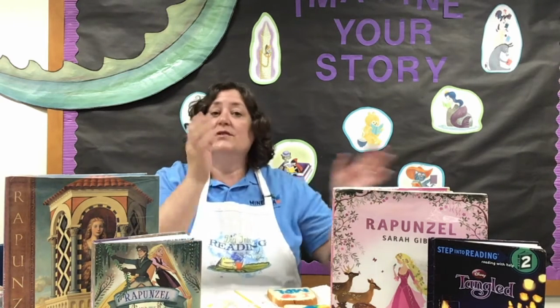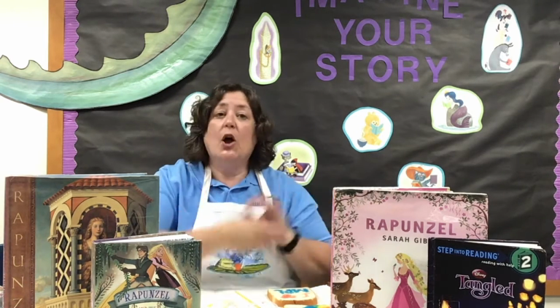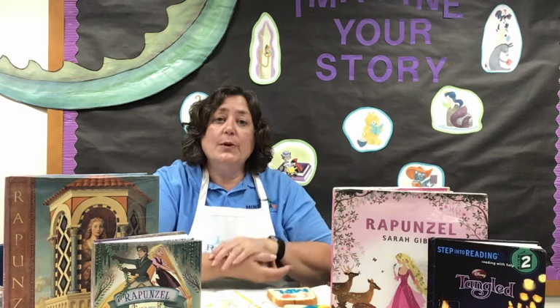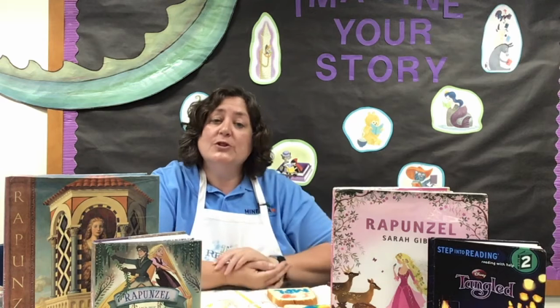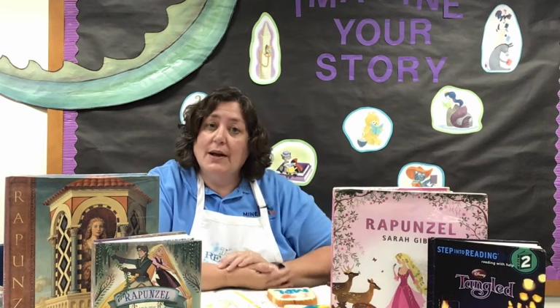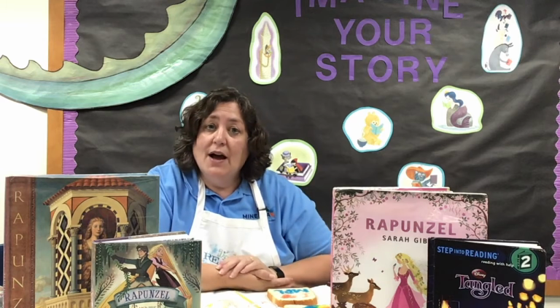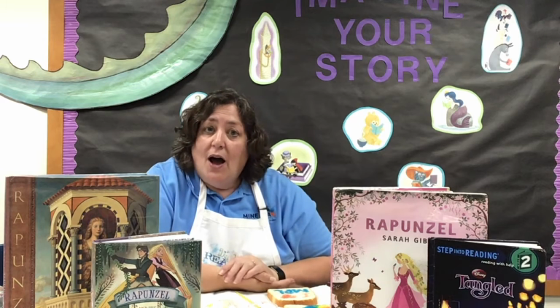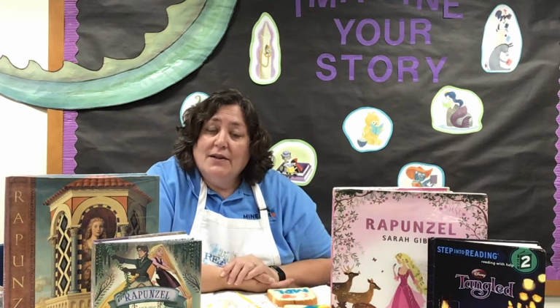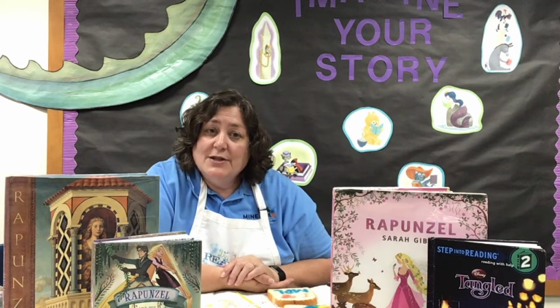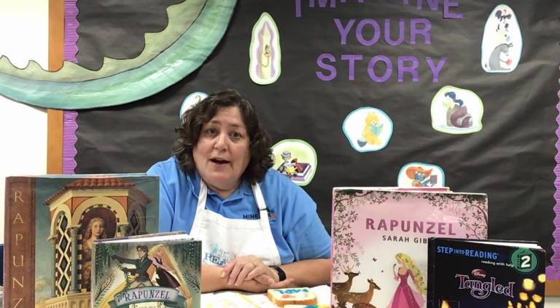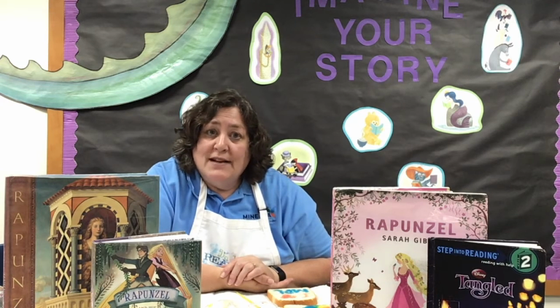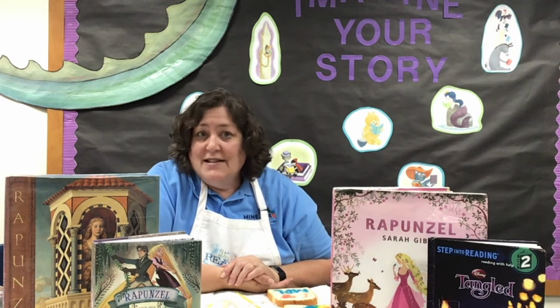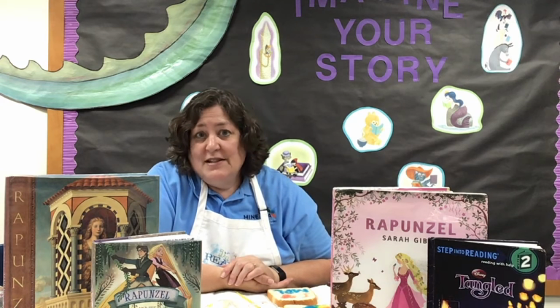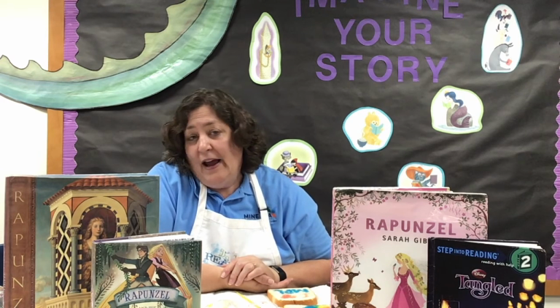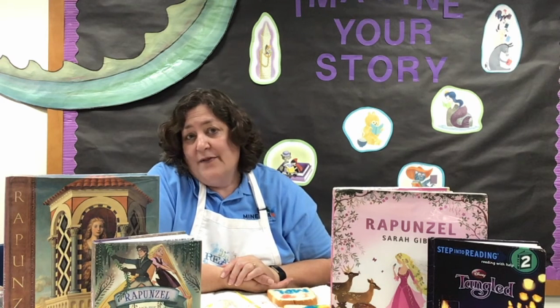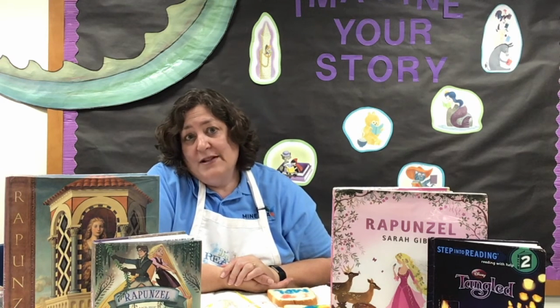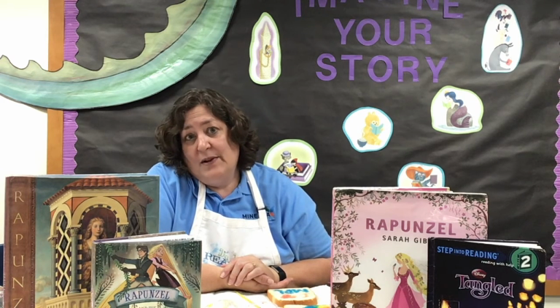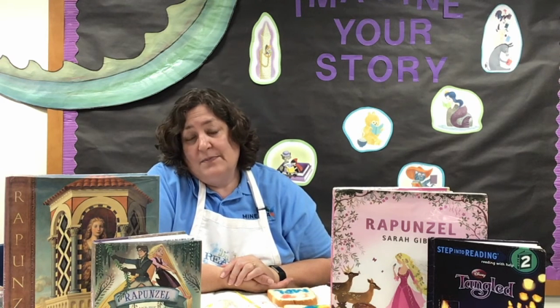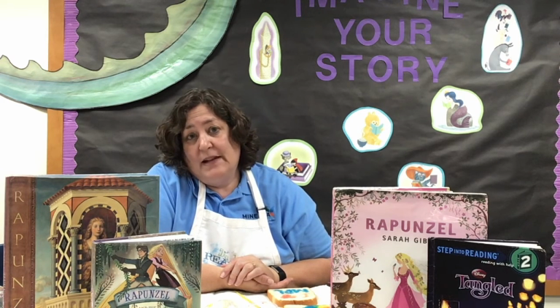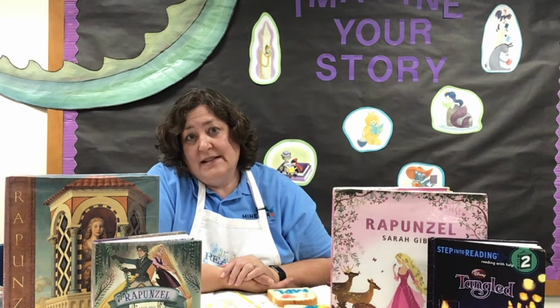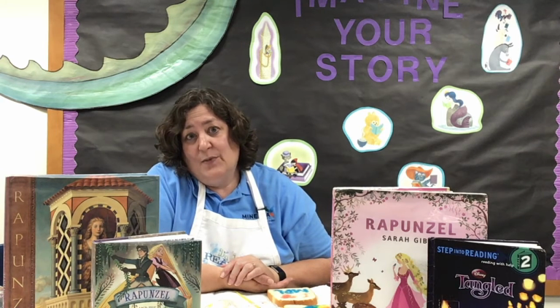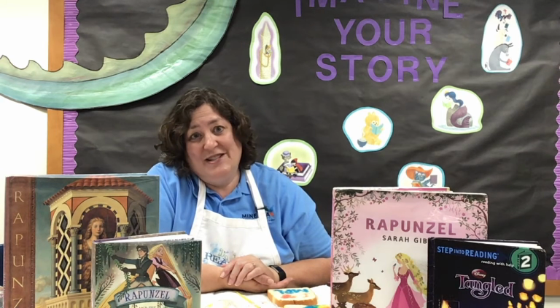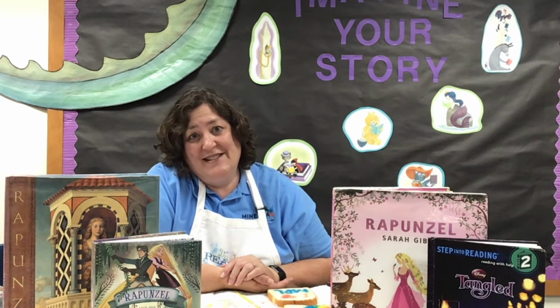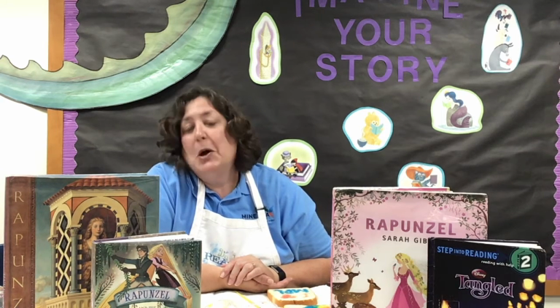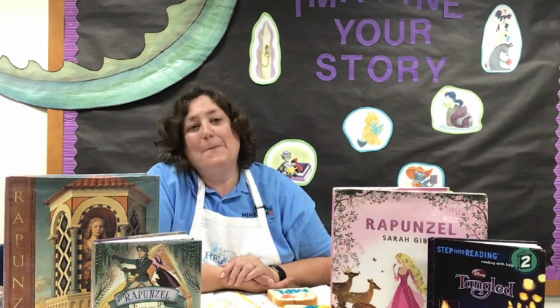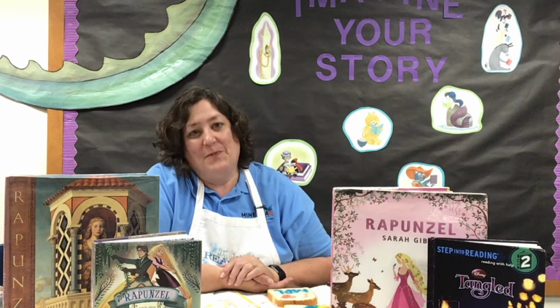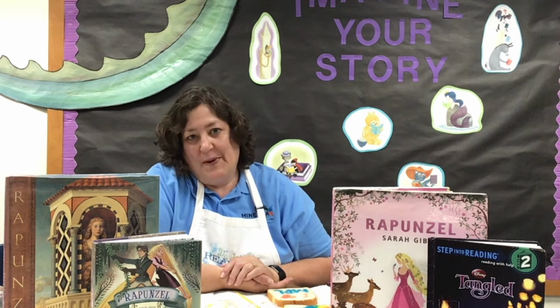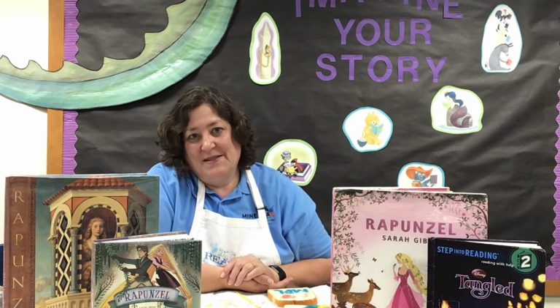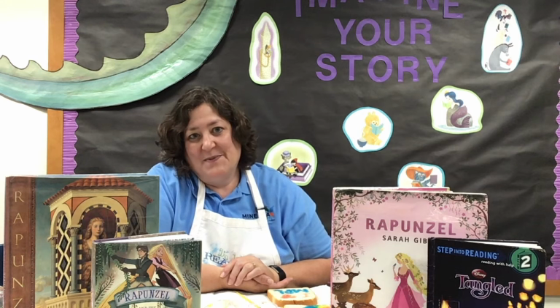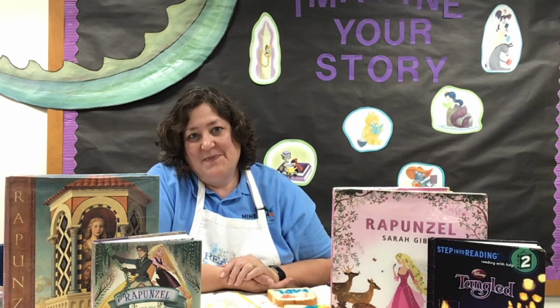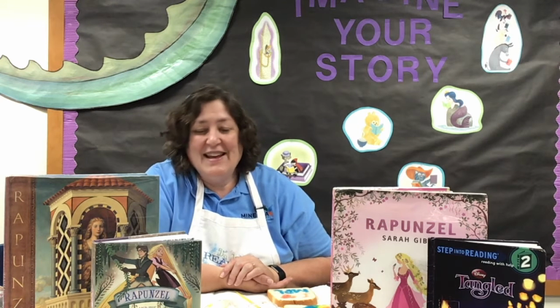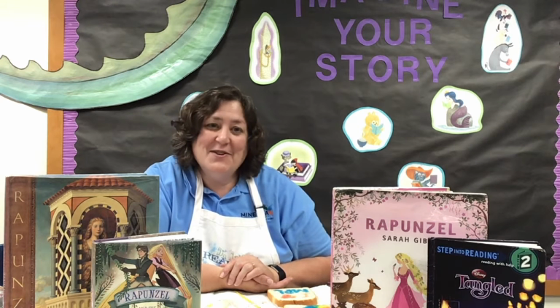I hope you enjoyed all of these crafts and activities we have for this week's lesson, which is Rapunzel. Thank you.